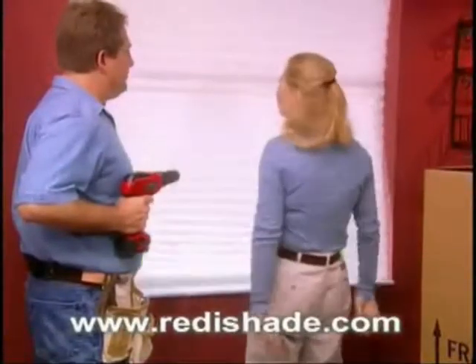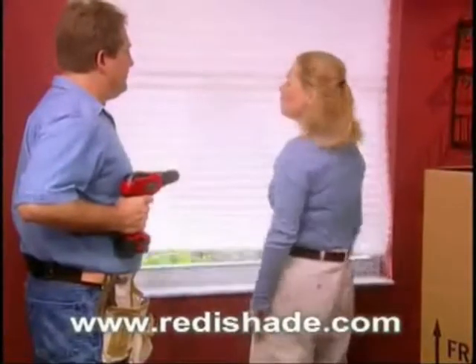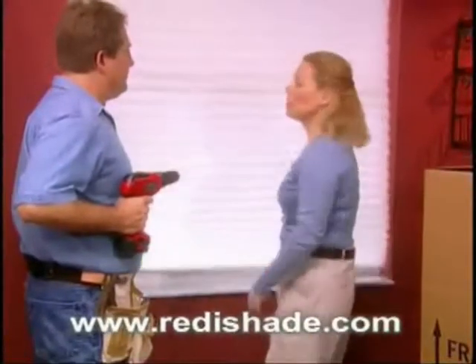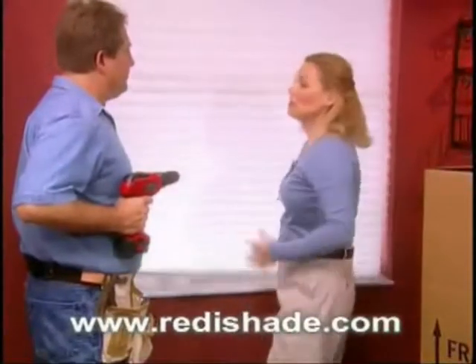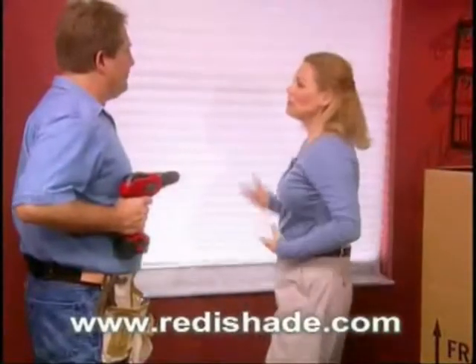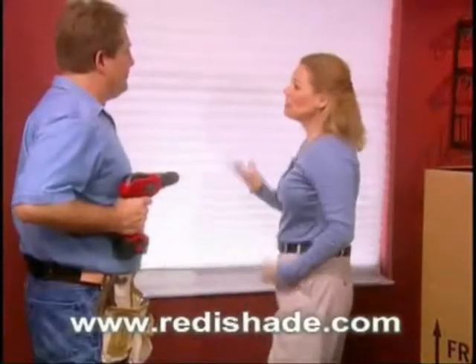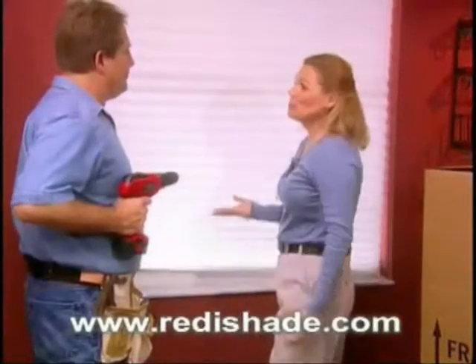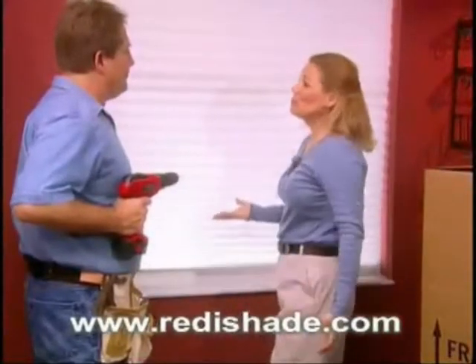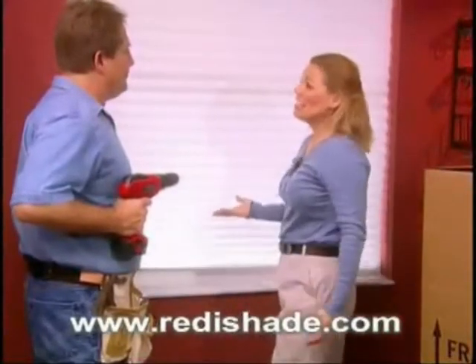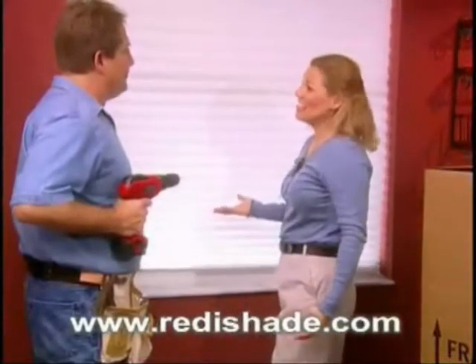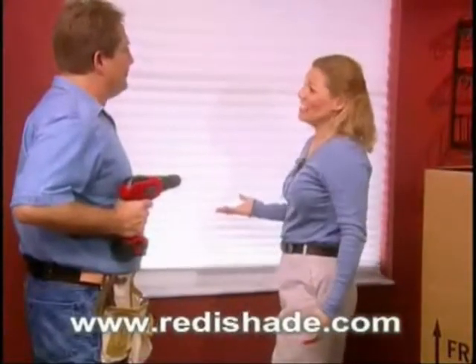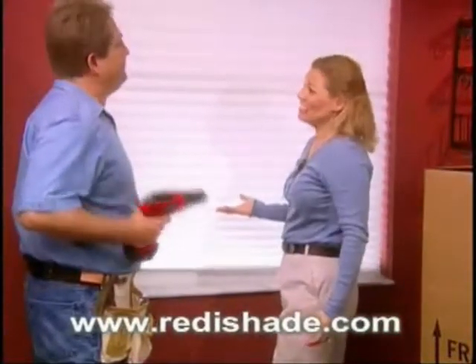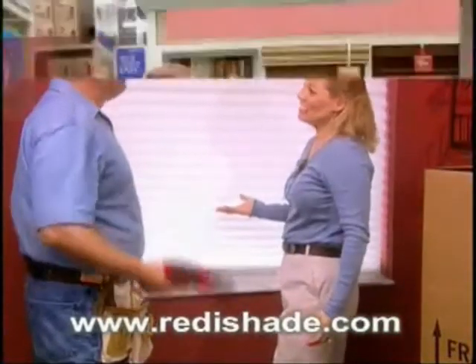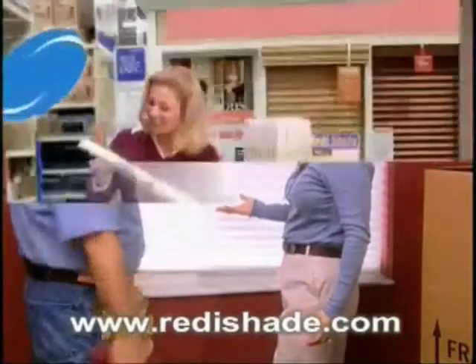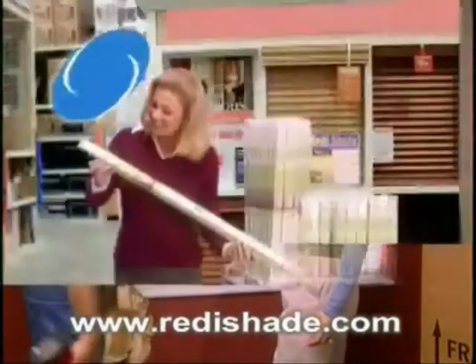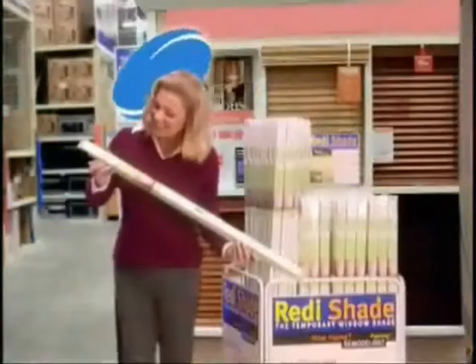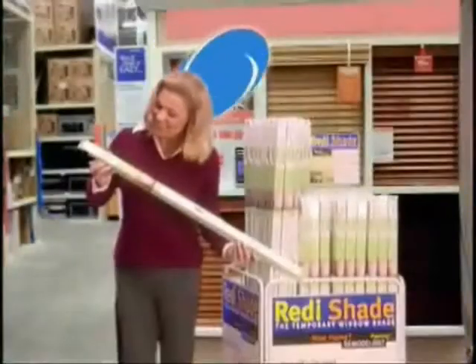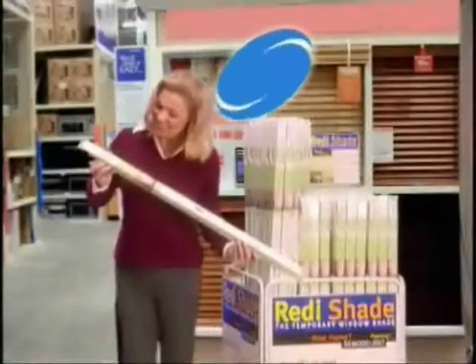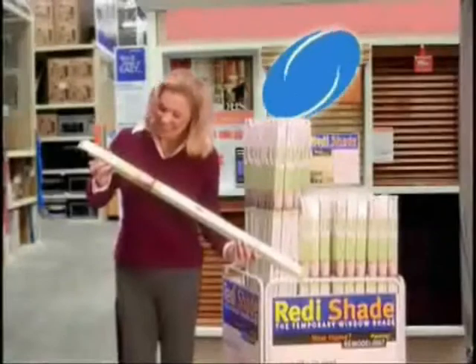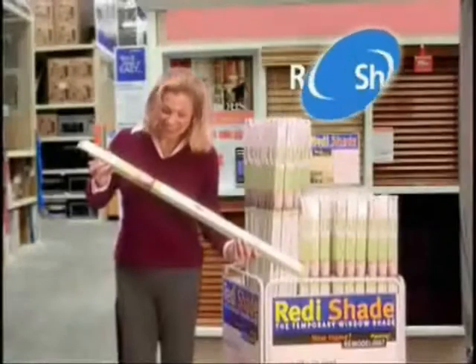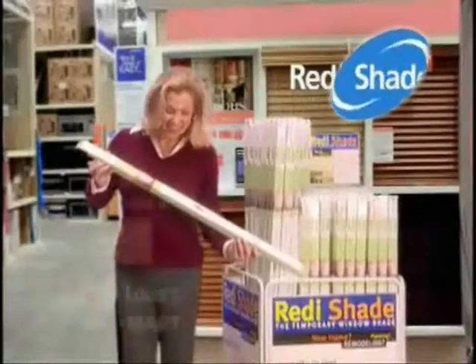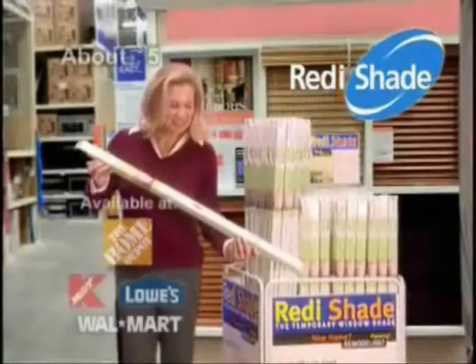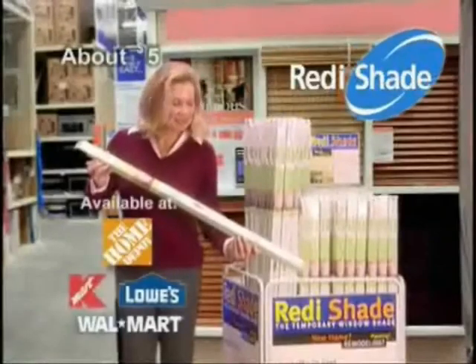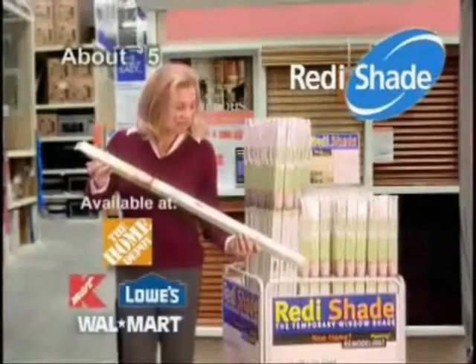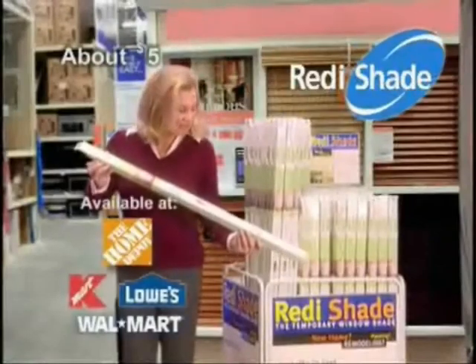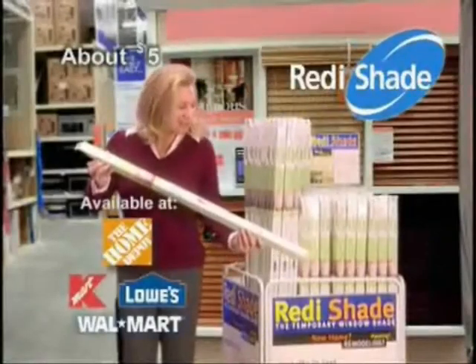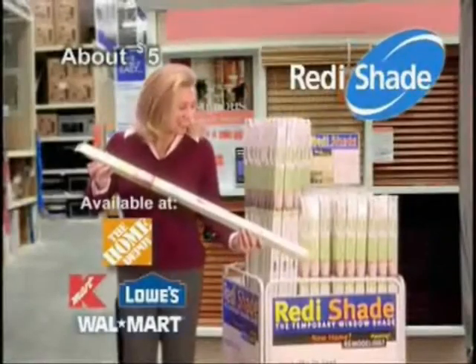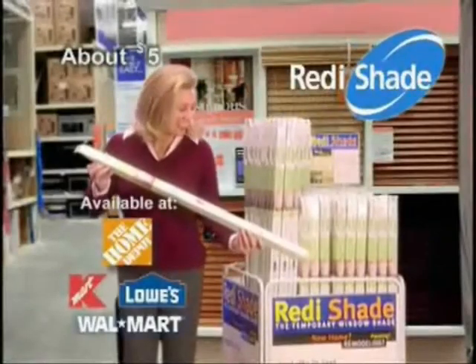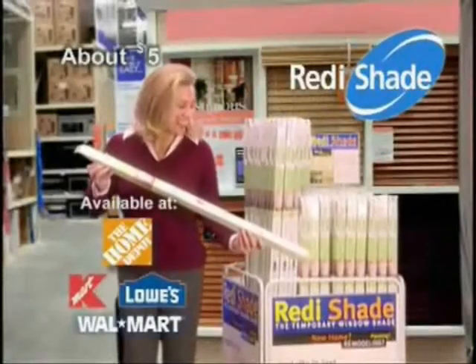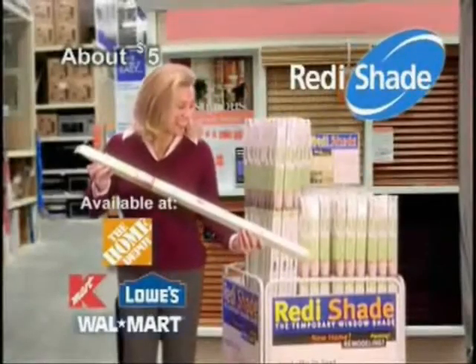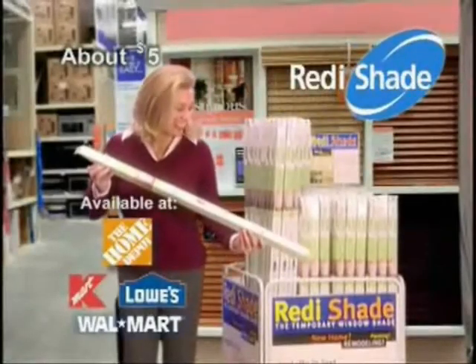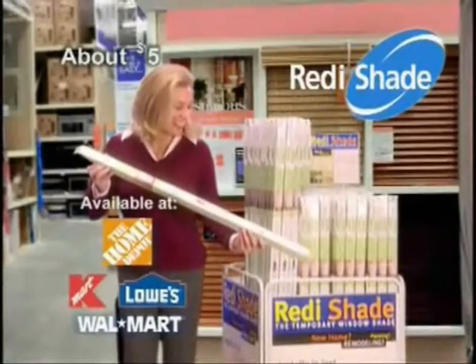Why don't we just get the Reddish Shade? Reddish Shade — the temporary shade with a fresh look. Available at all these stores.